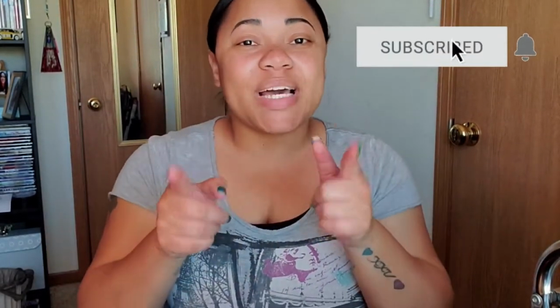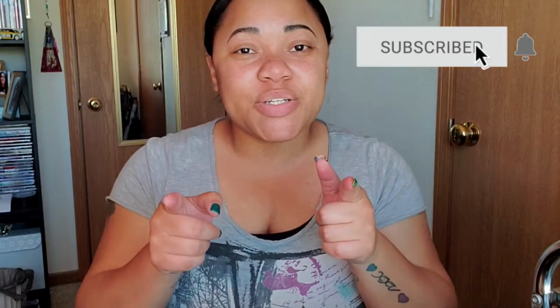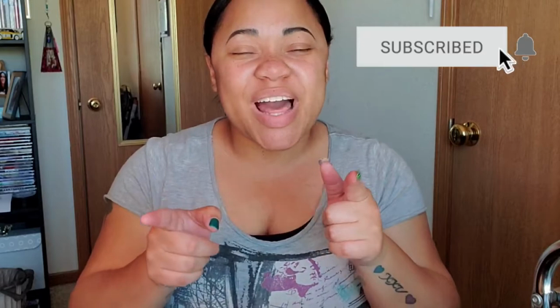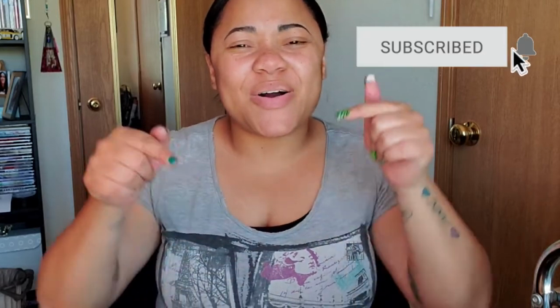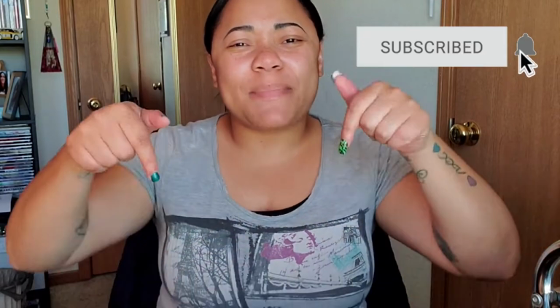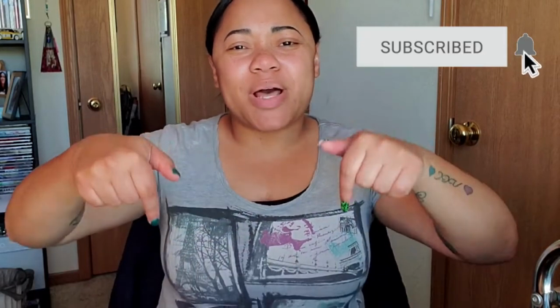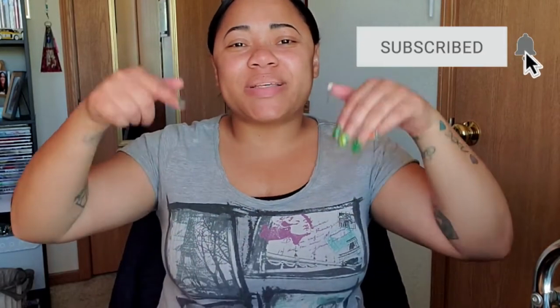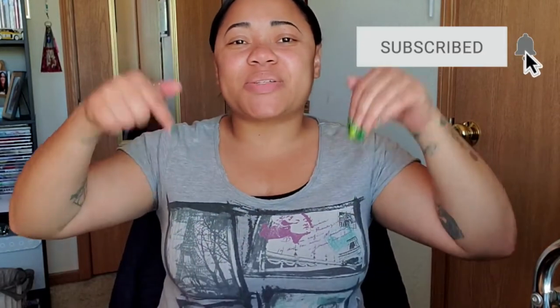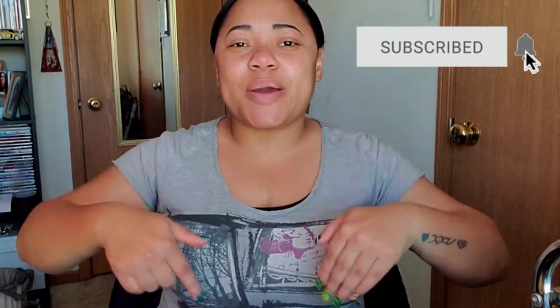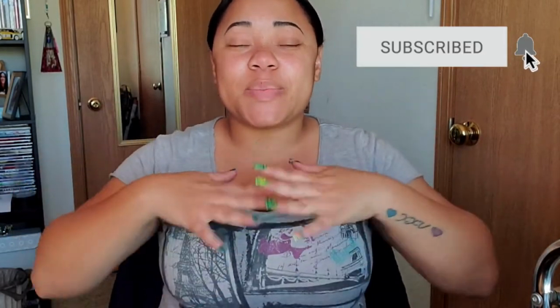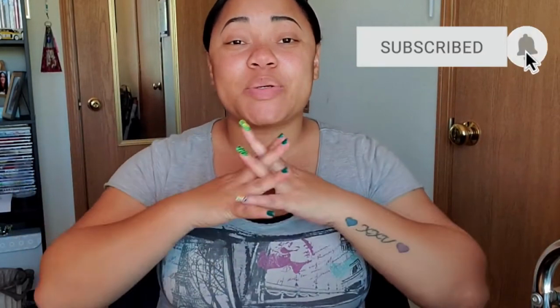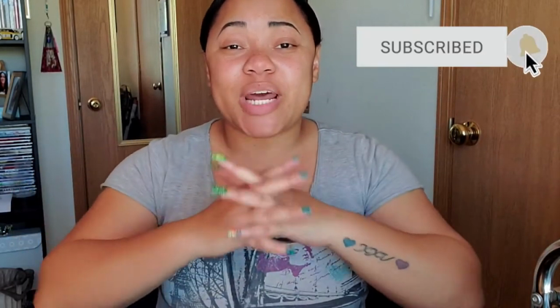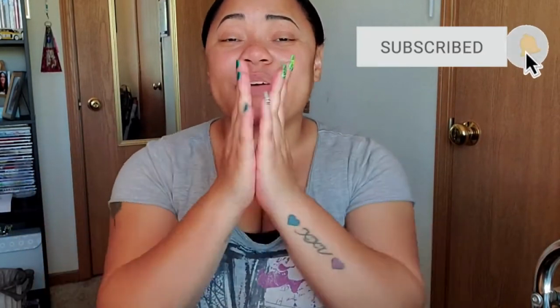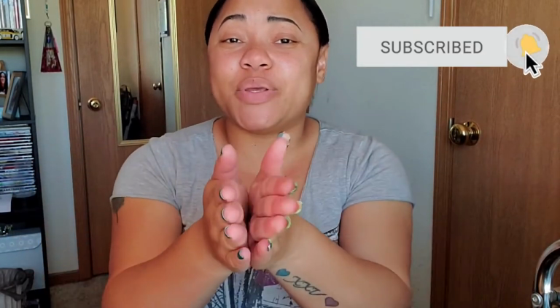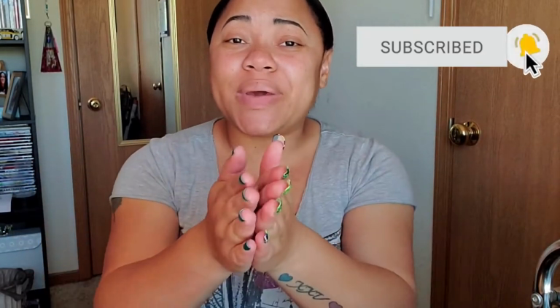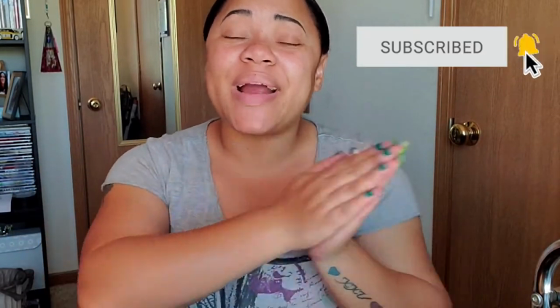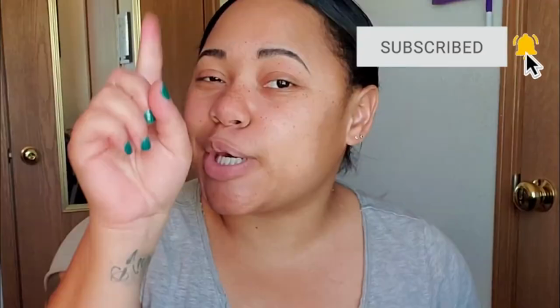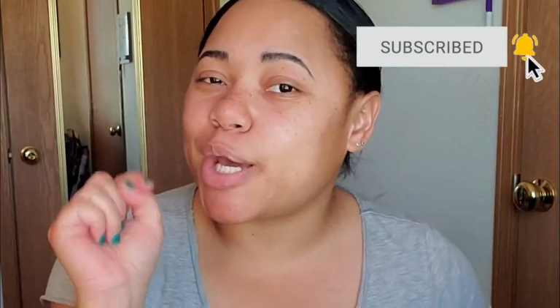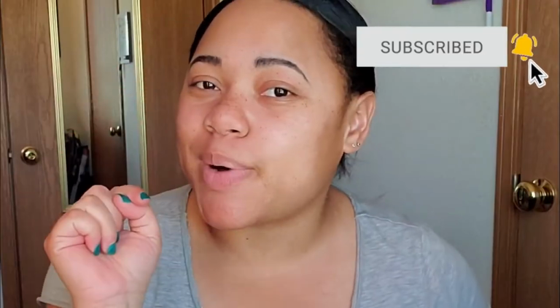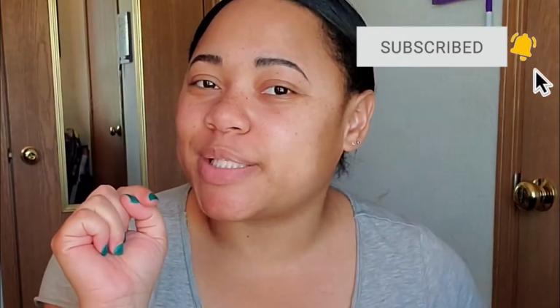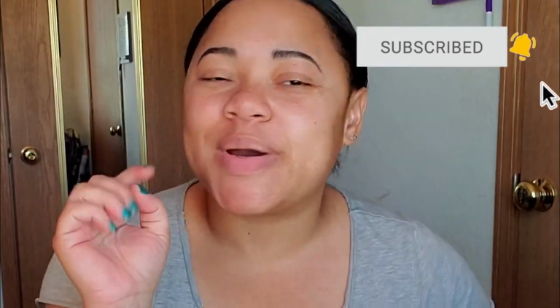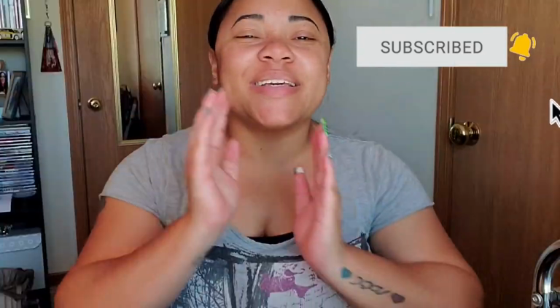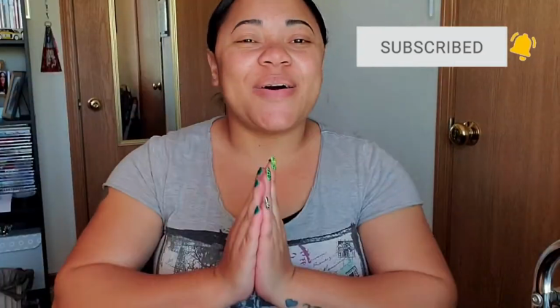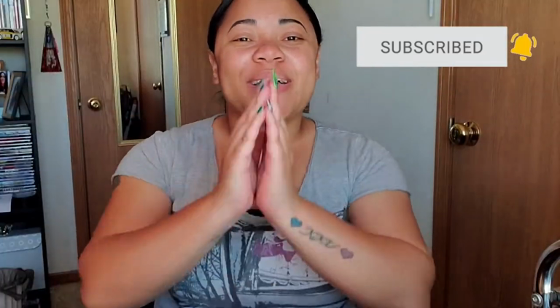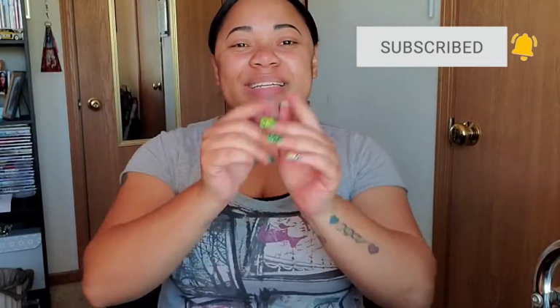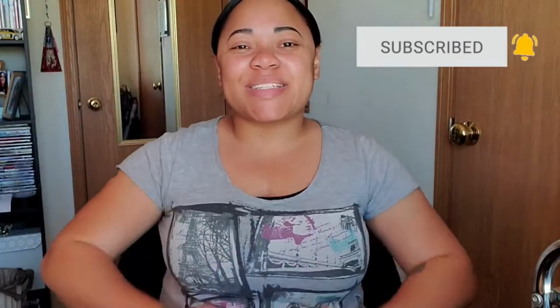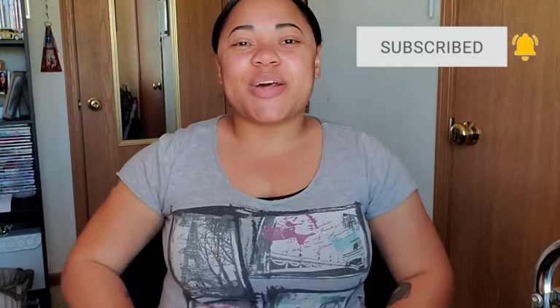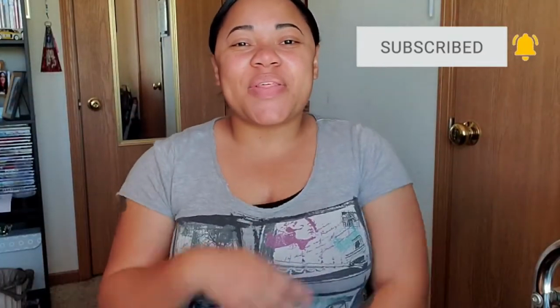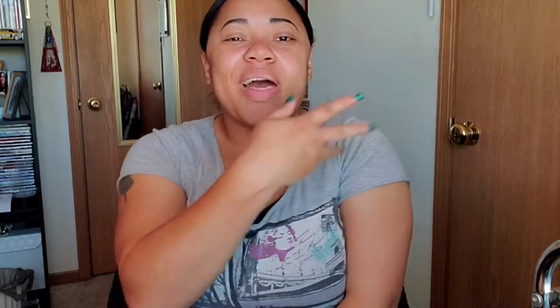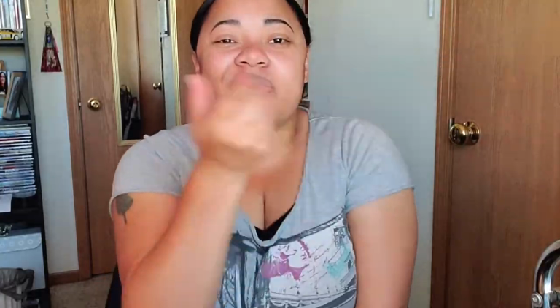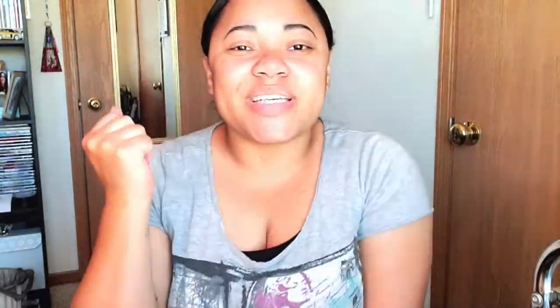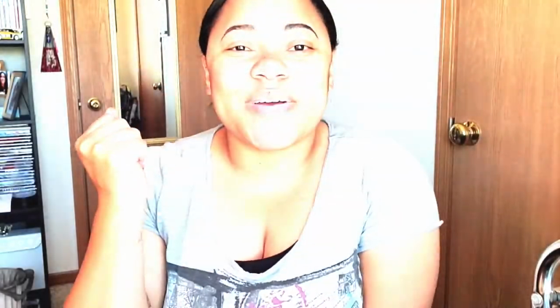Go down below and subscribe to the channel if you're new here — you know you want to. So, let's get started with this video.